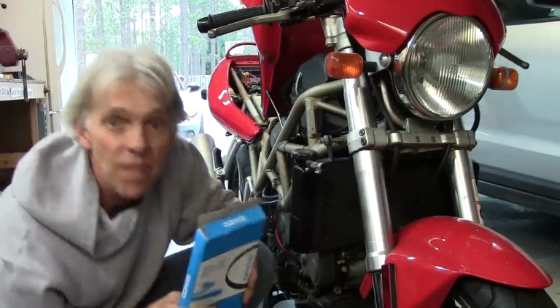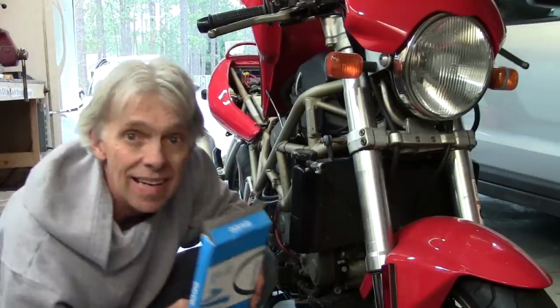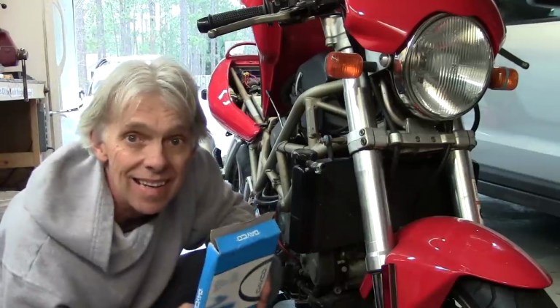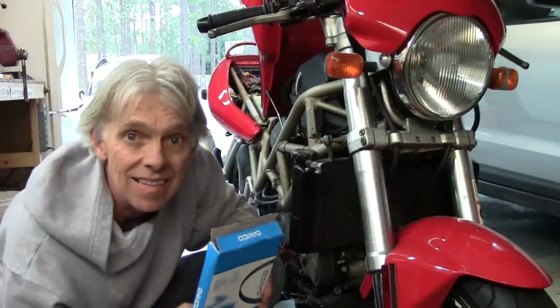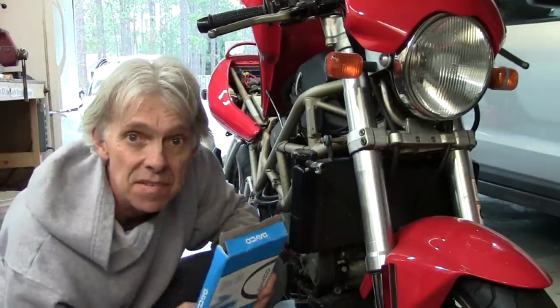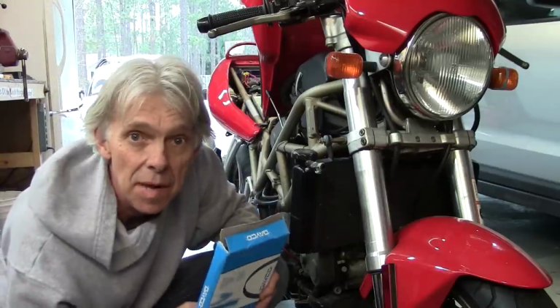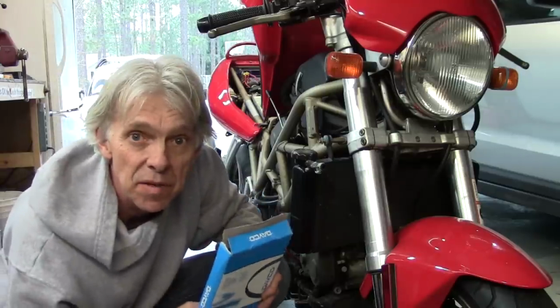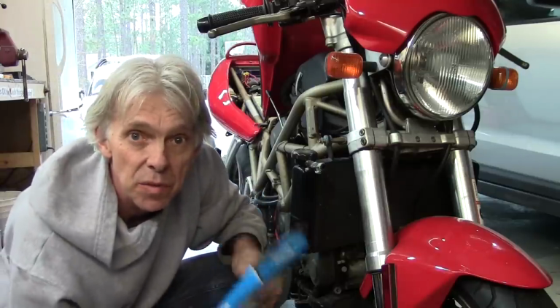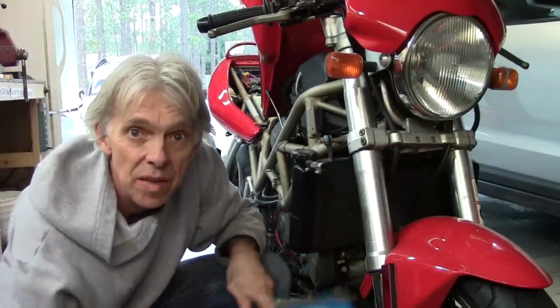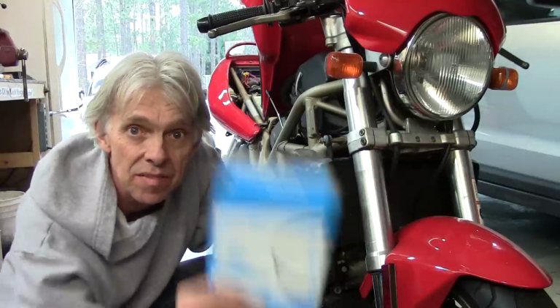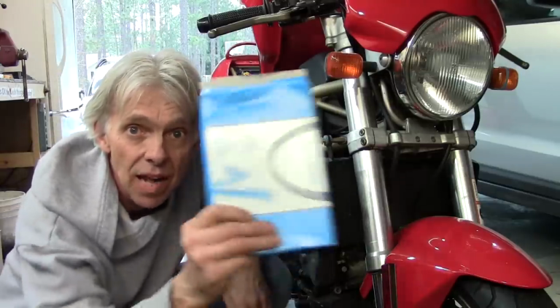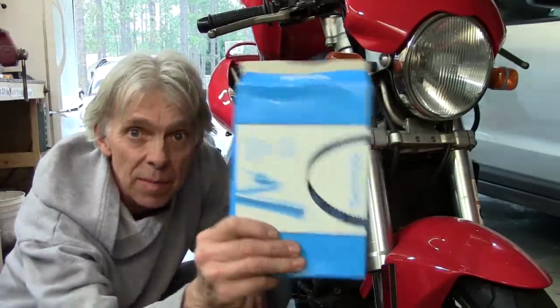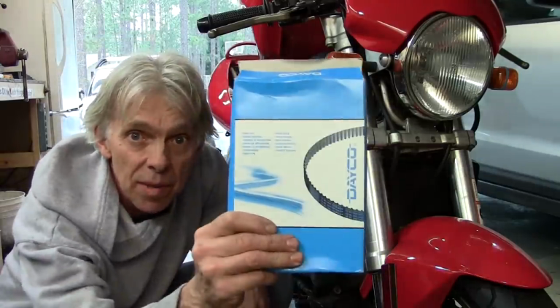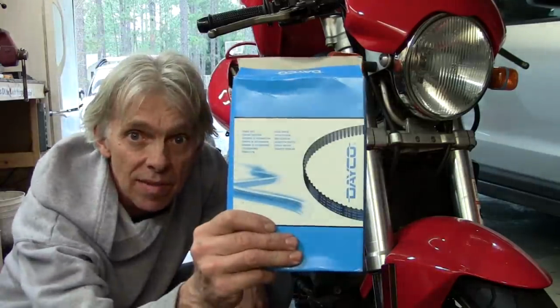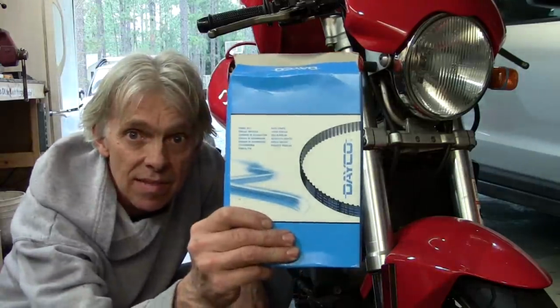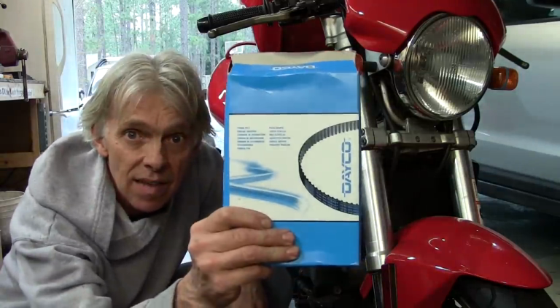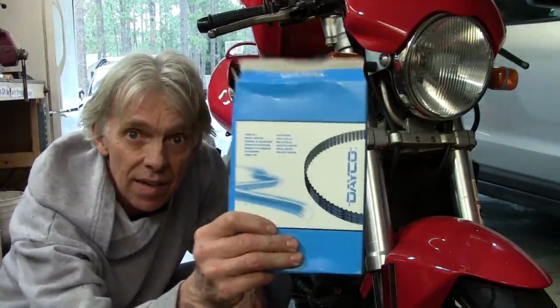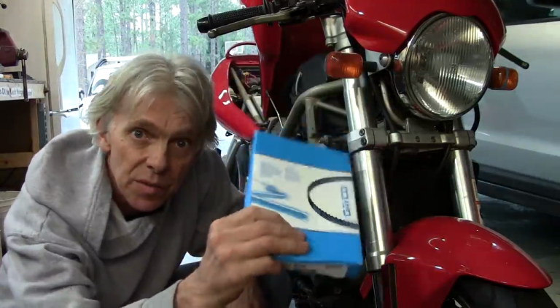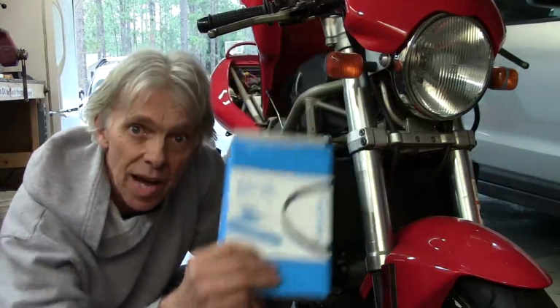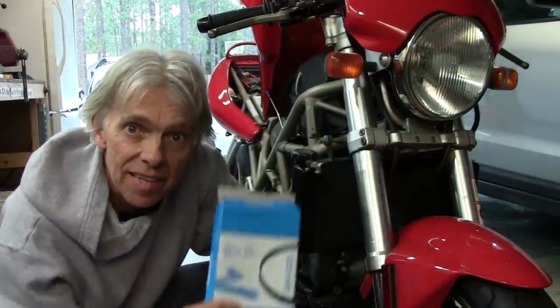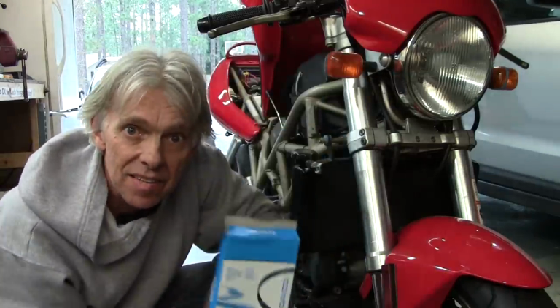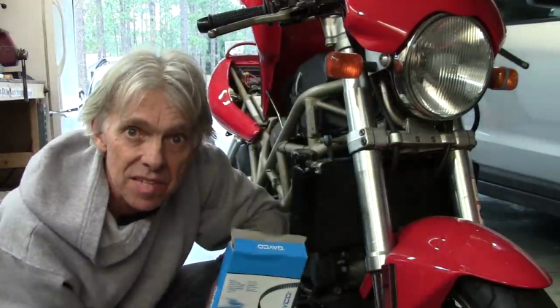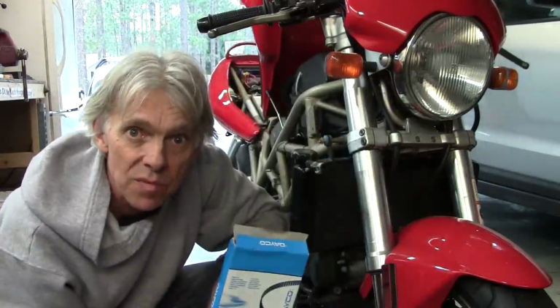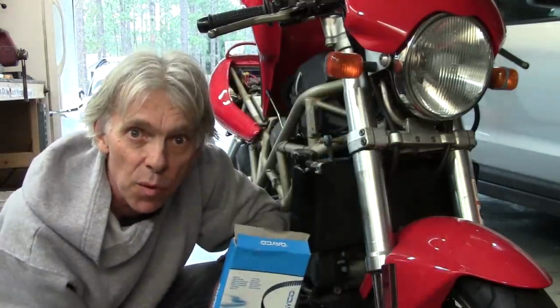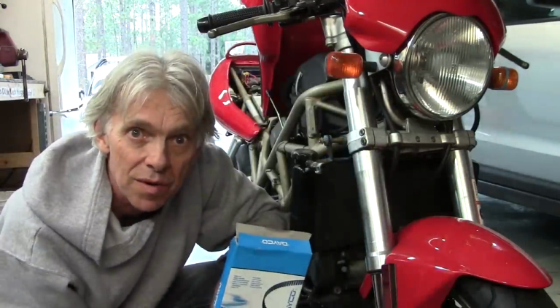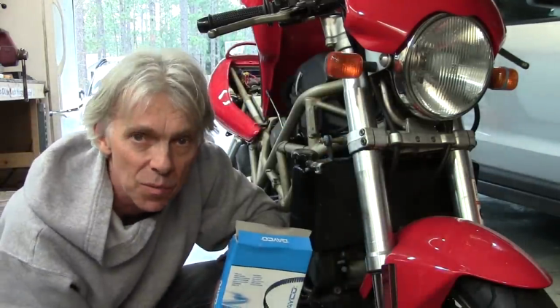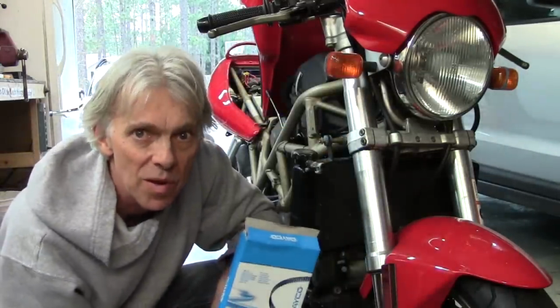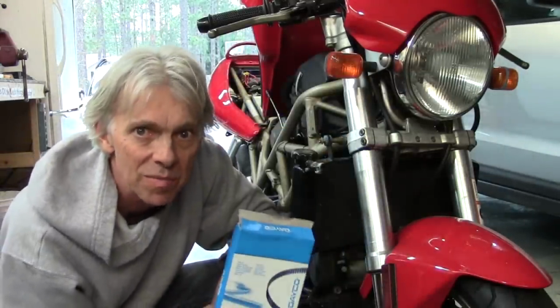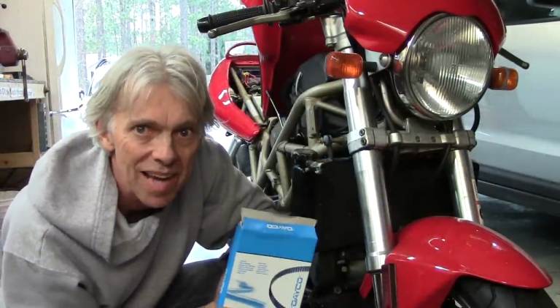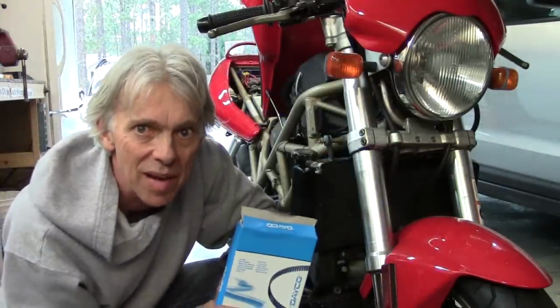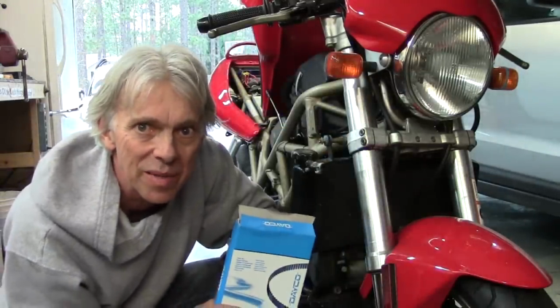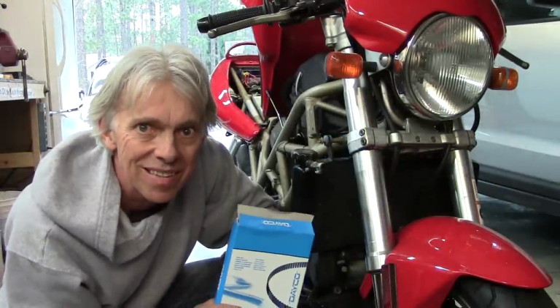Finally, it's time to do the timing belts on the Ducati ST4. Welcome to Hack-A-Week.